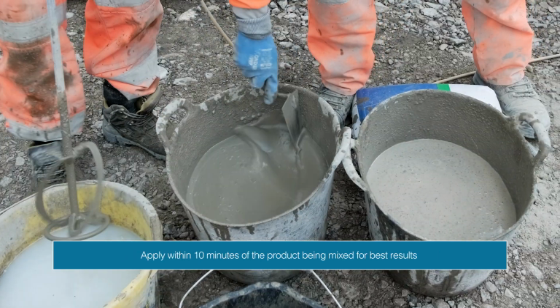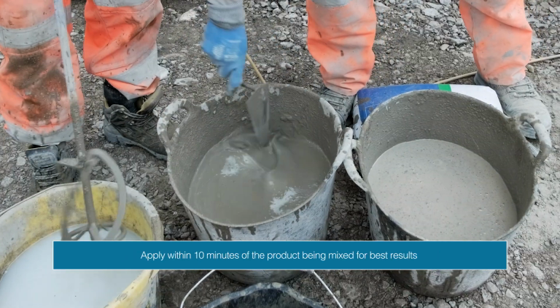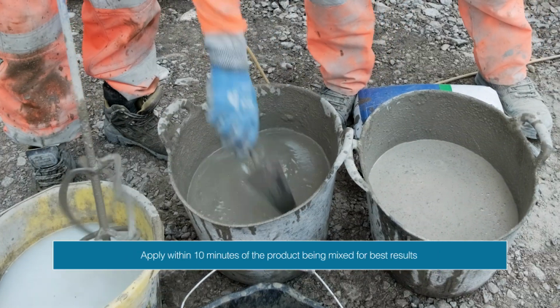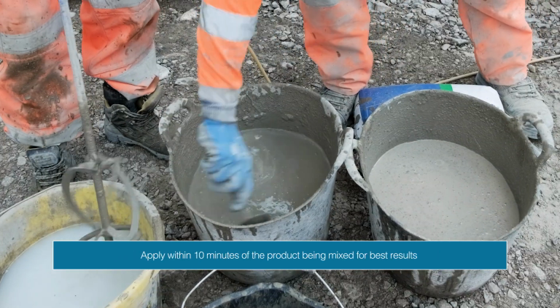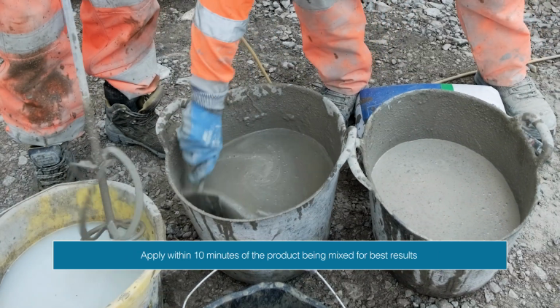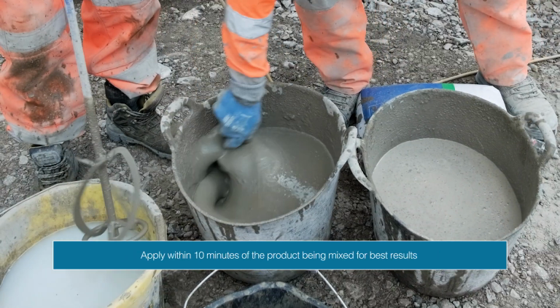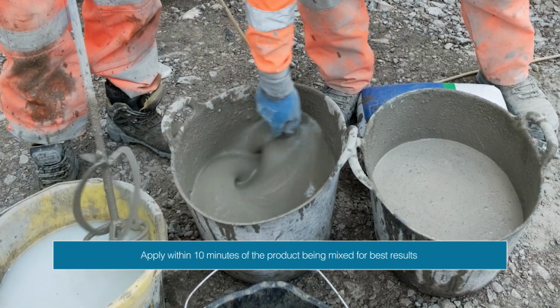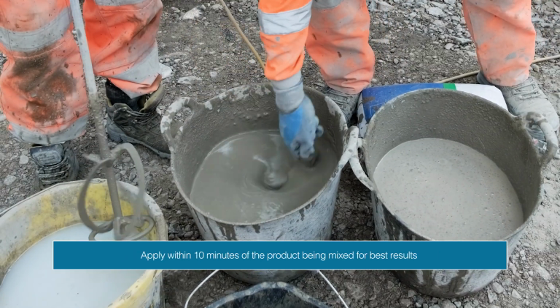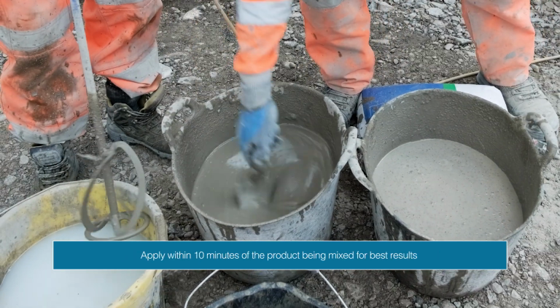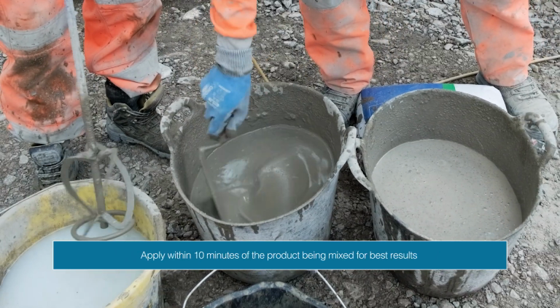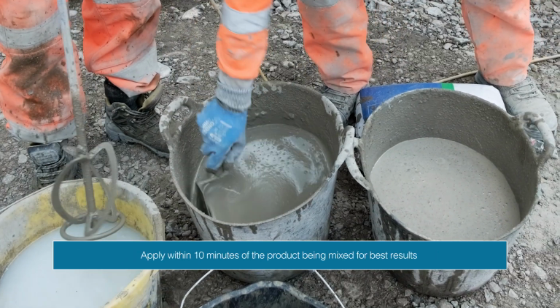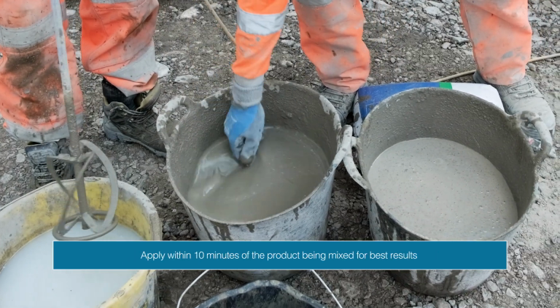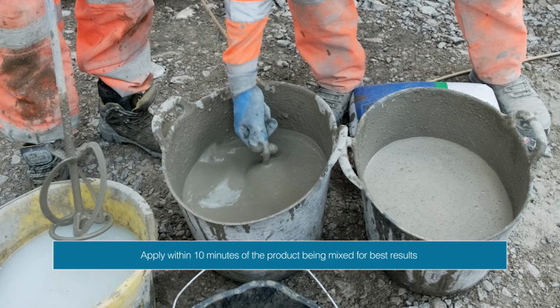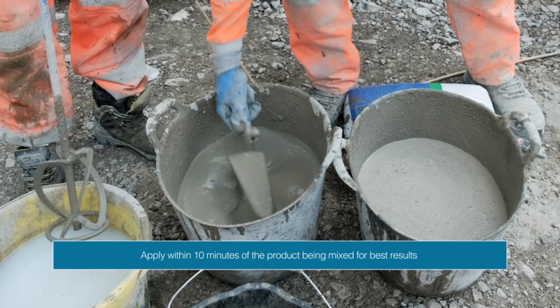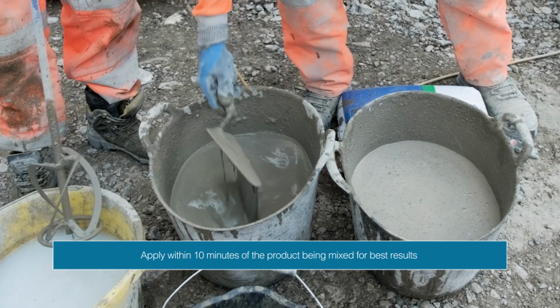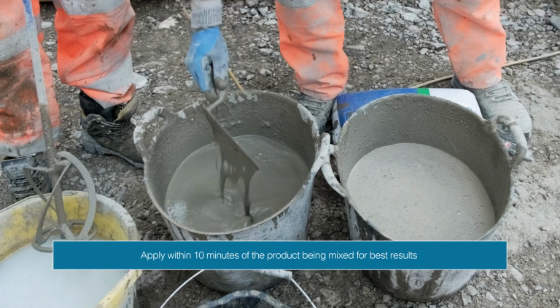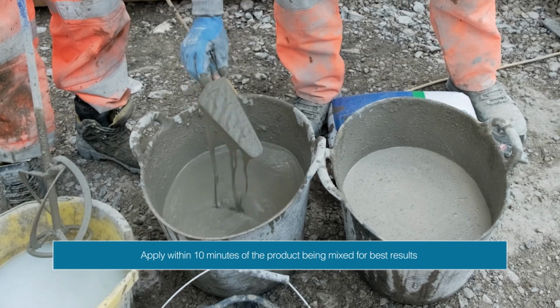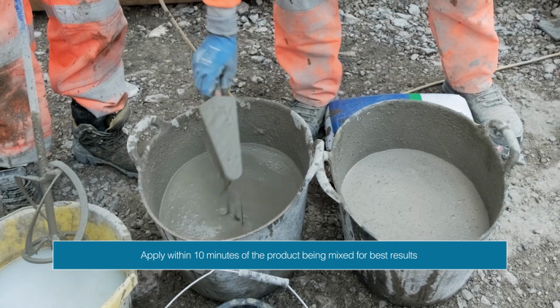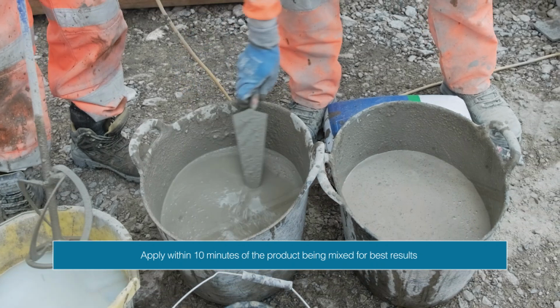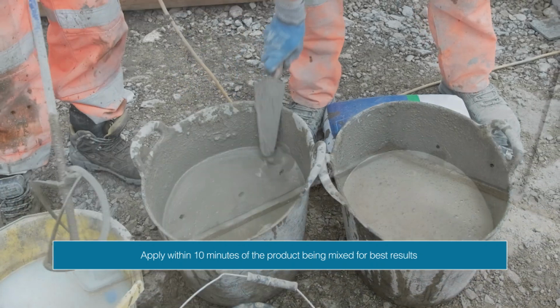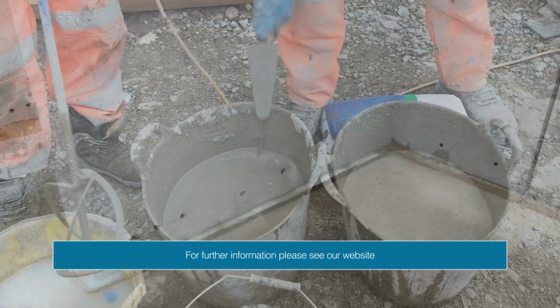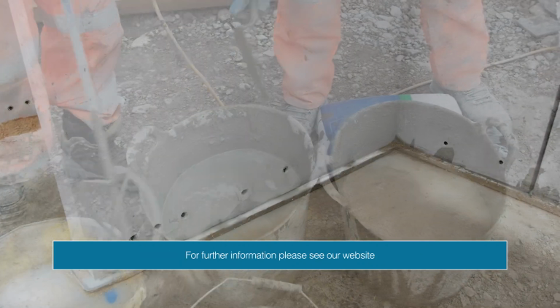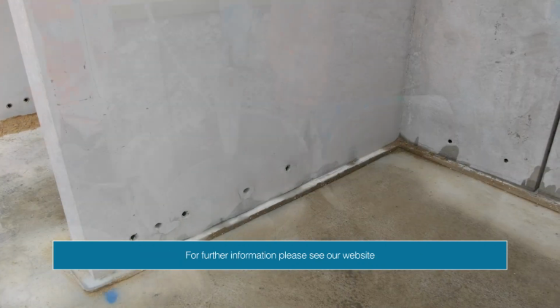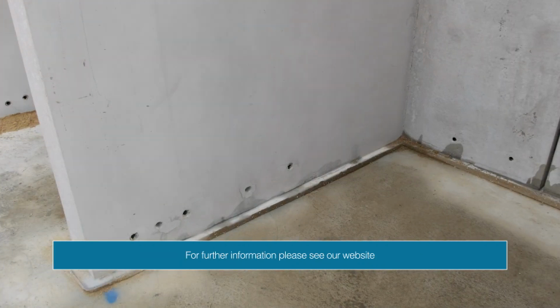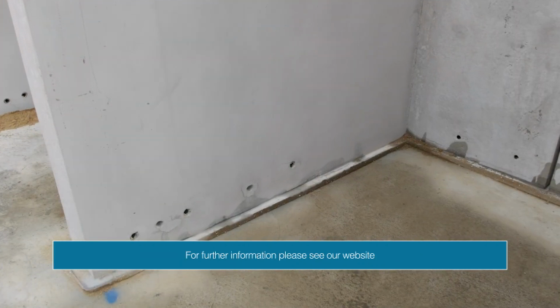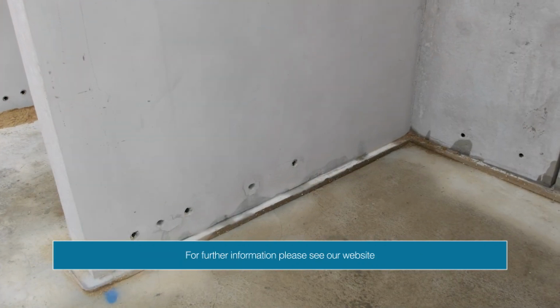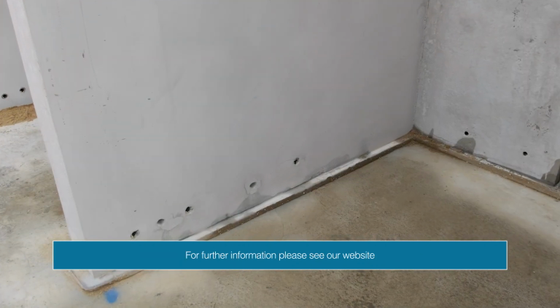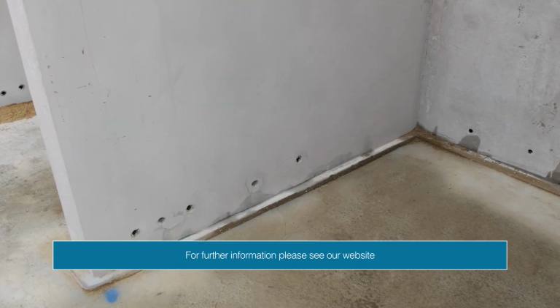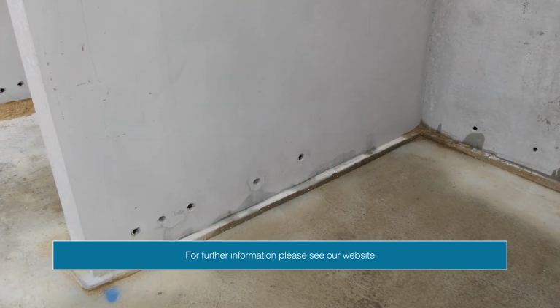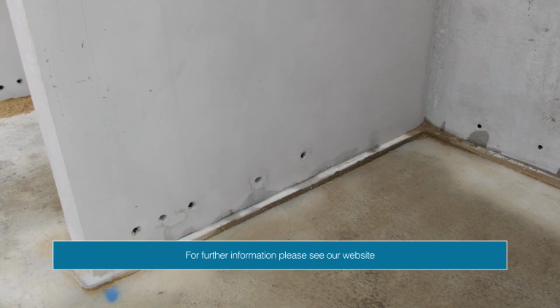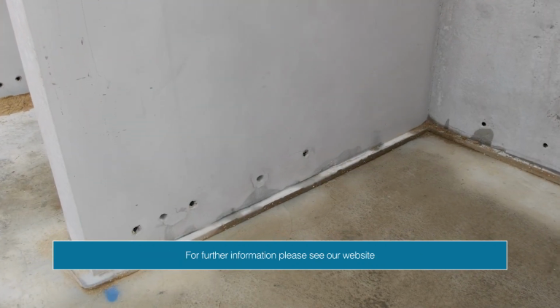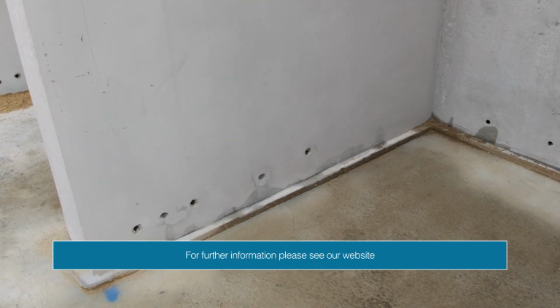We'd recommend applying within ten minutes of the product being mixed. For further information, please see our website.